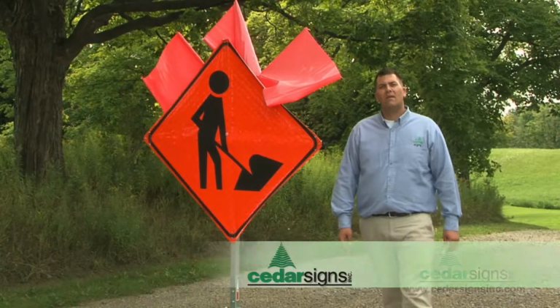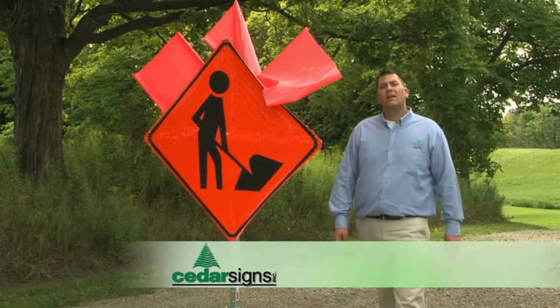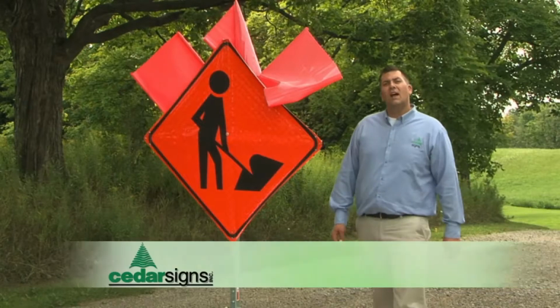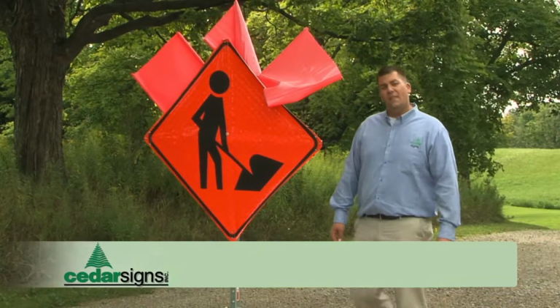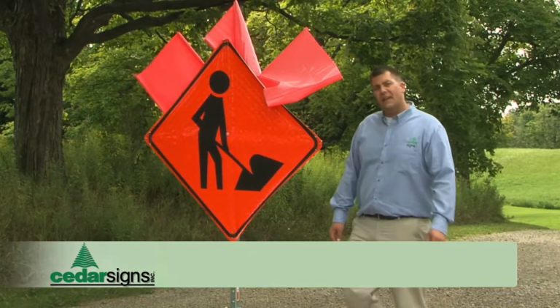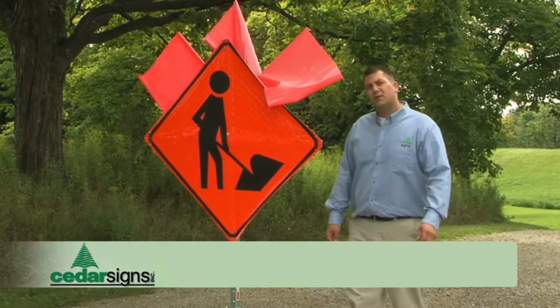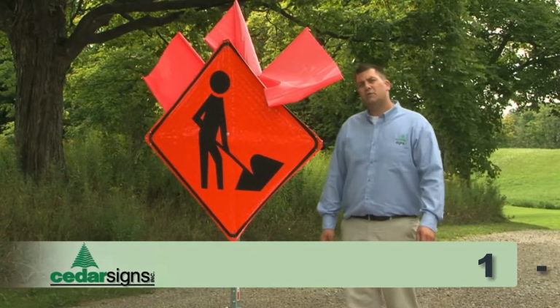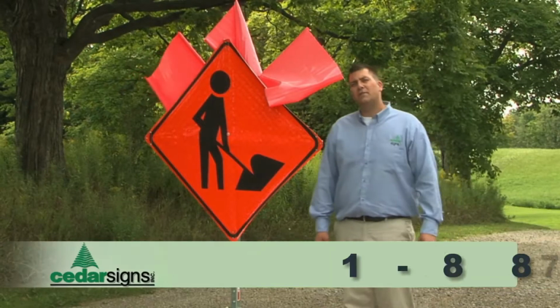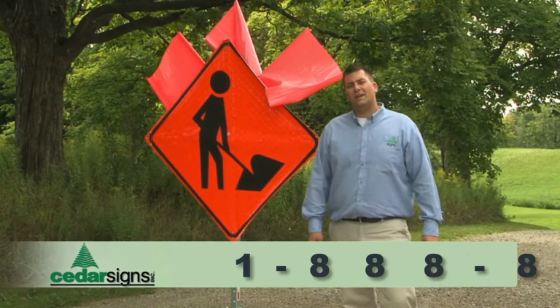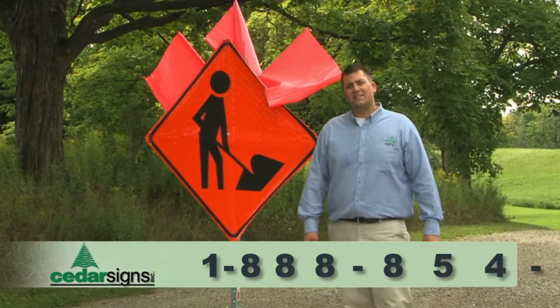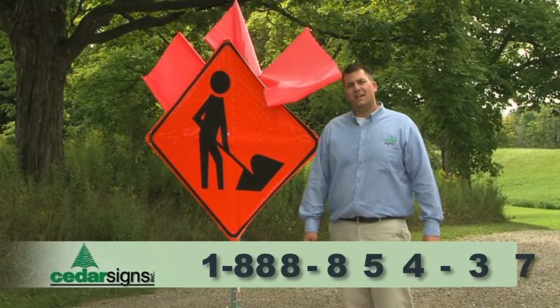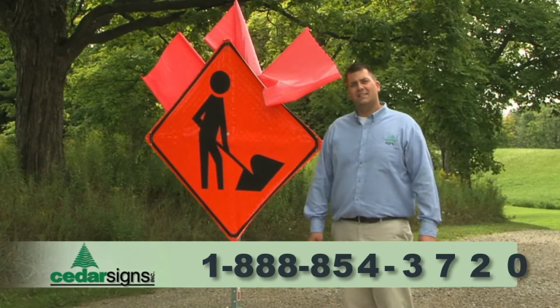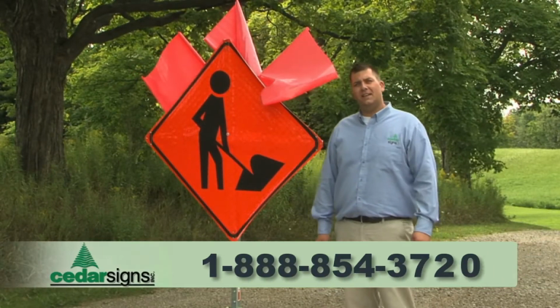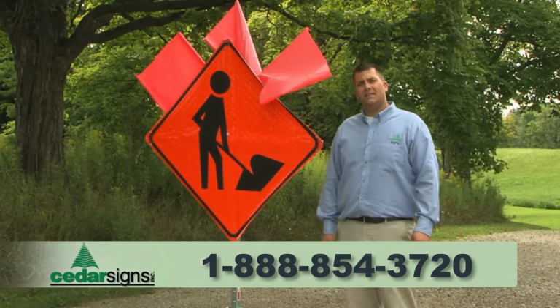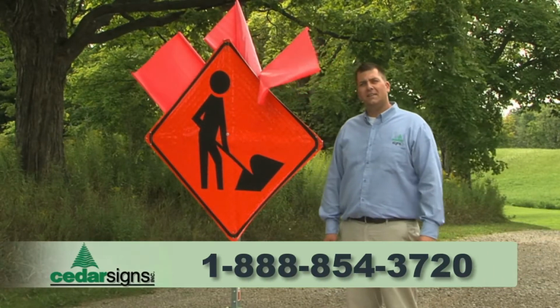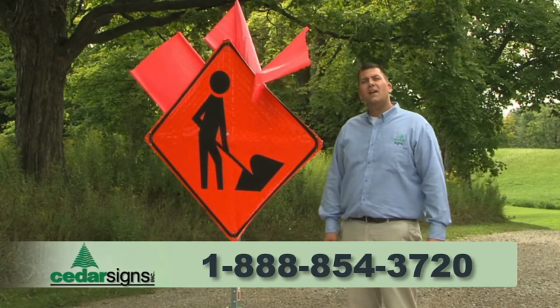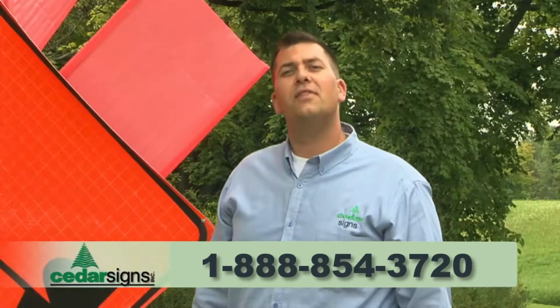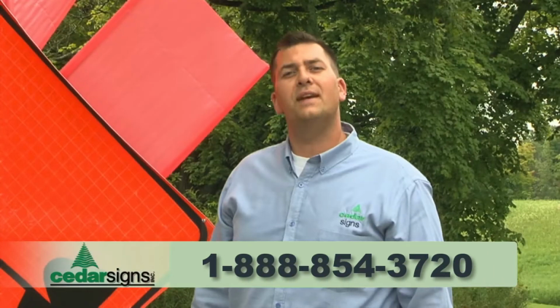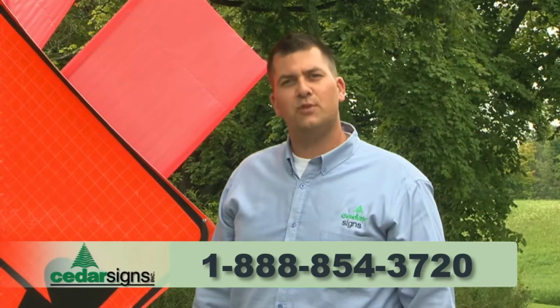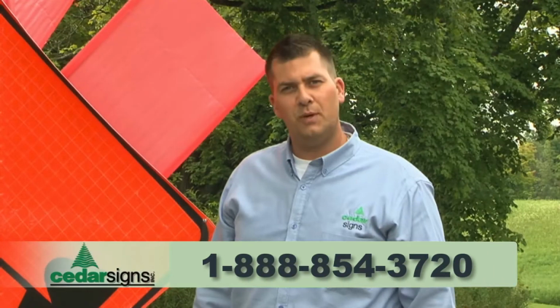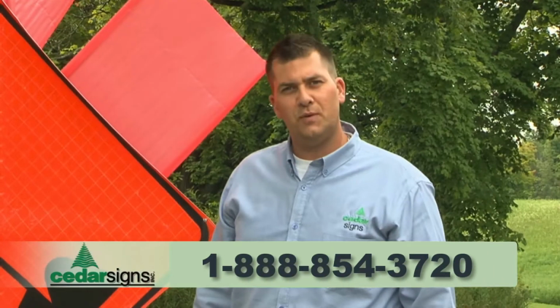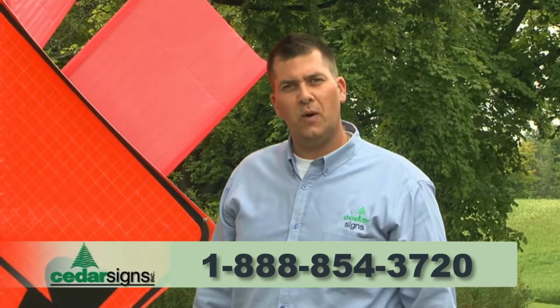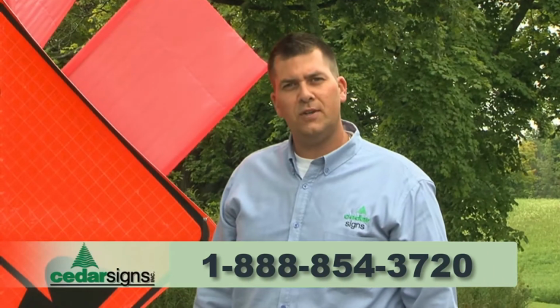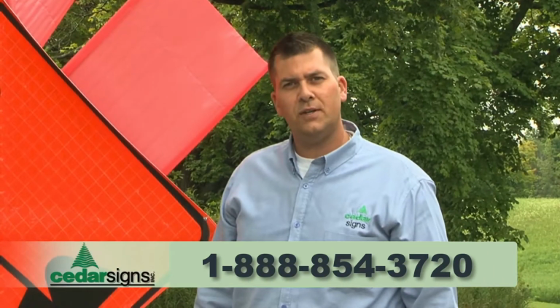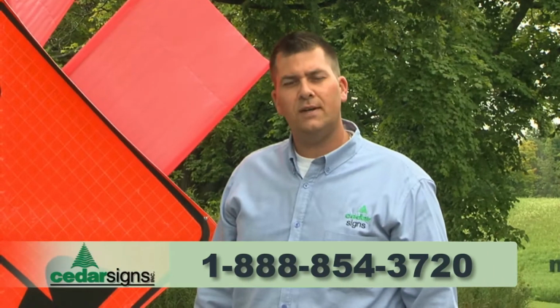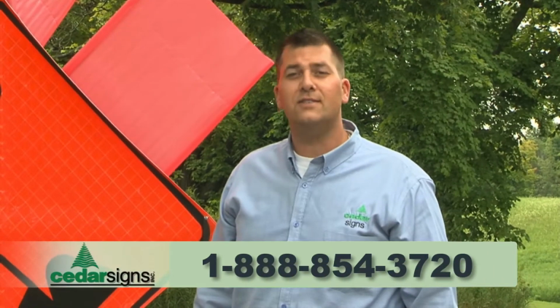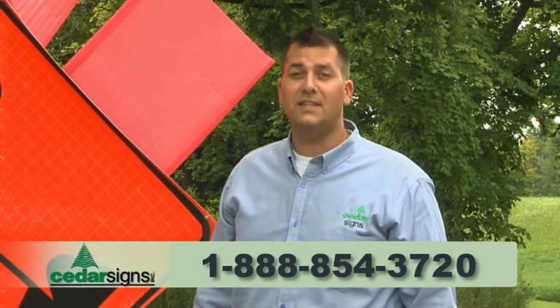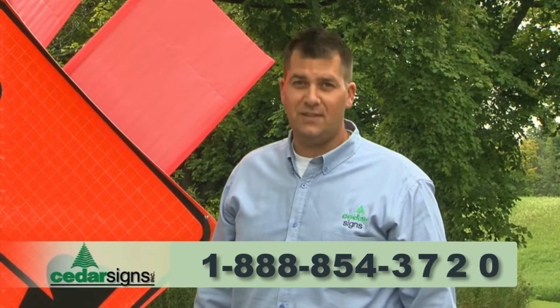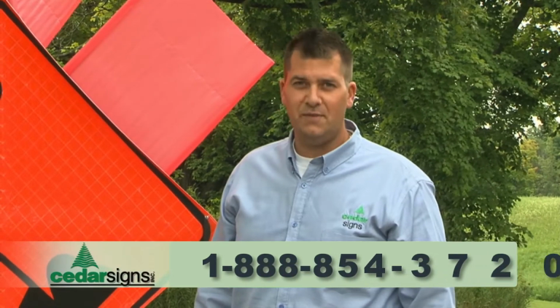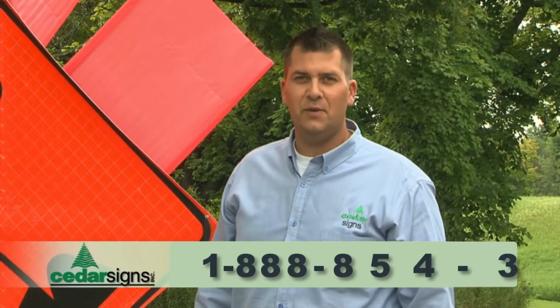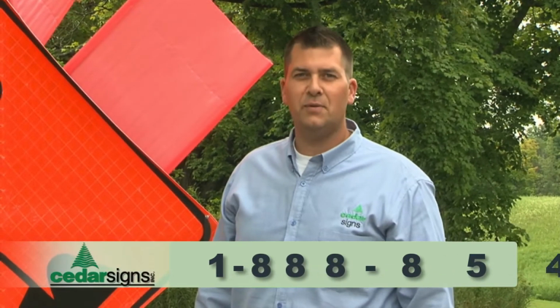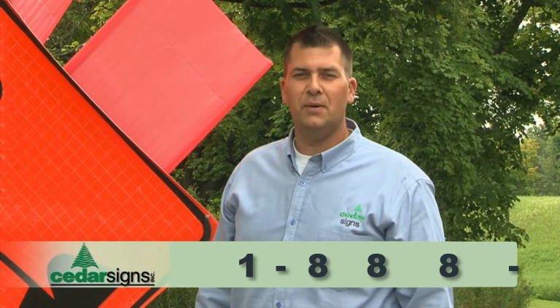And that's our TwinFlex sign stand. Thanks so much for watching and stay safe on the road.